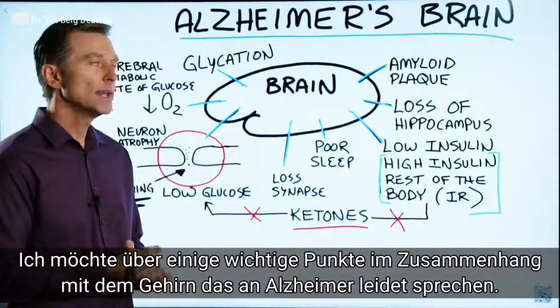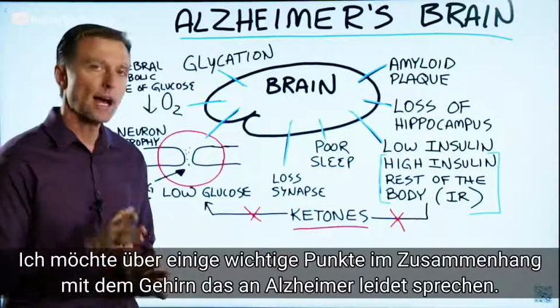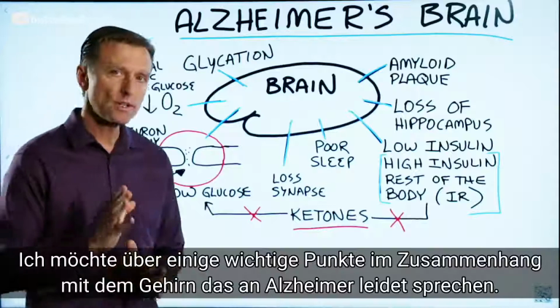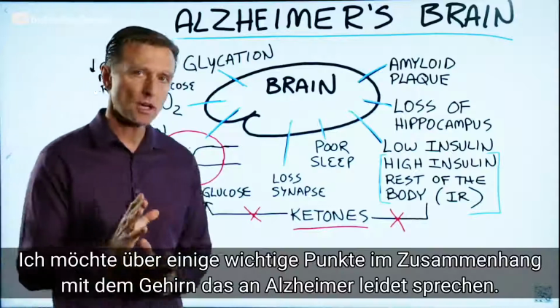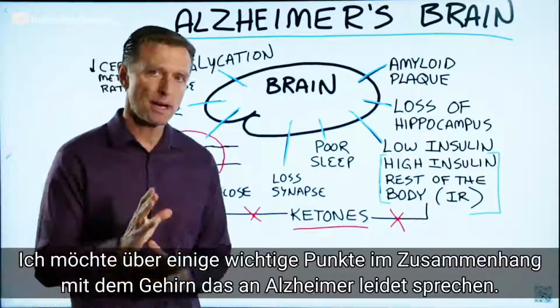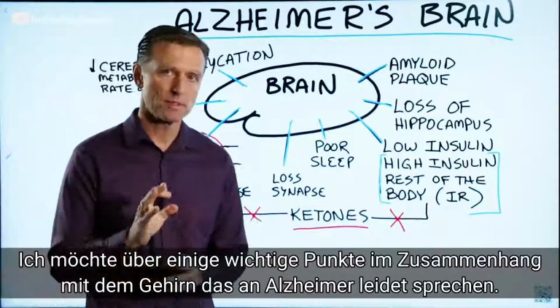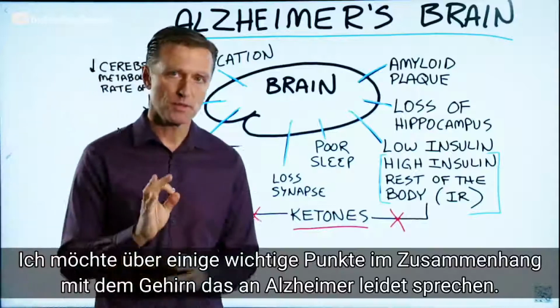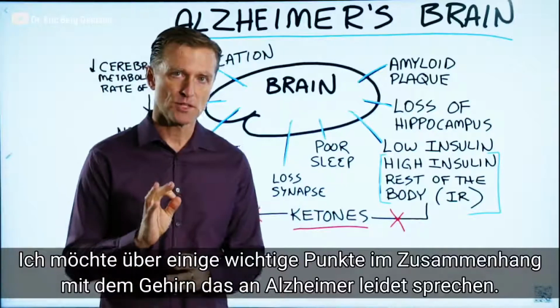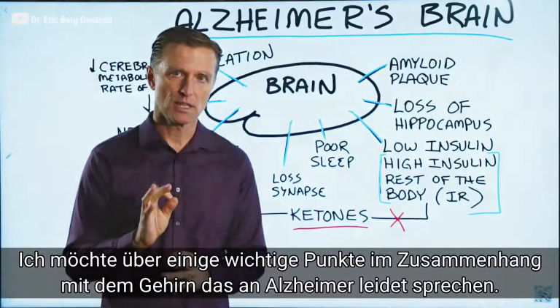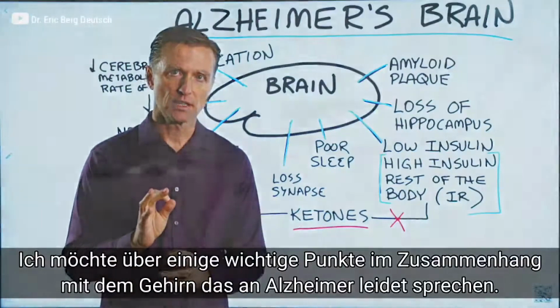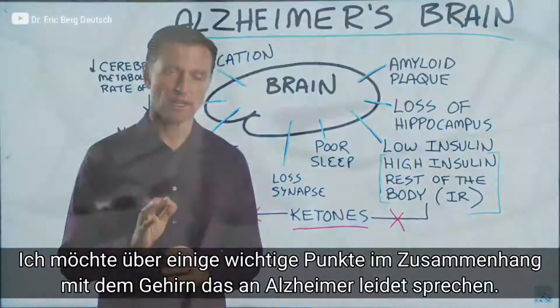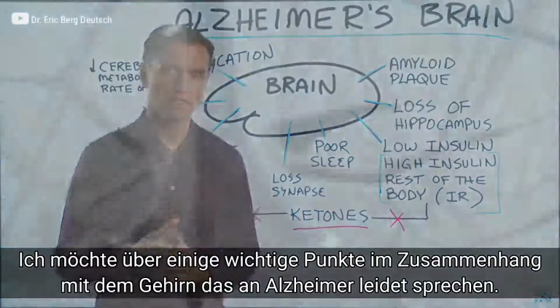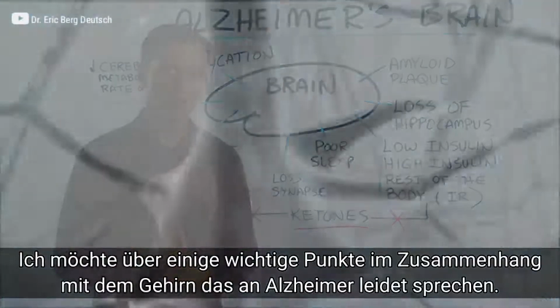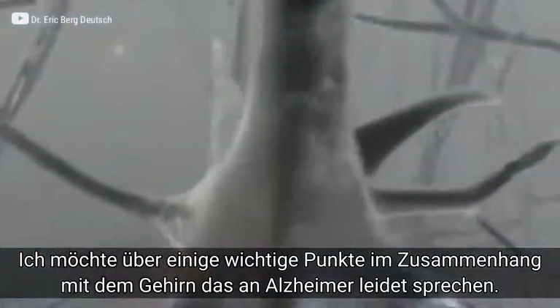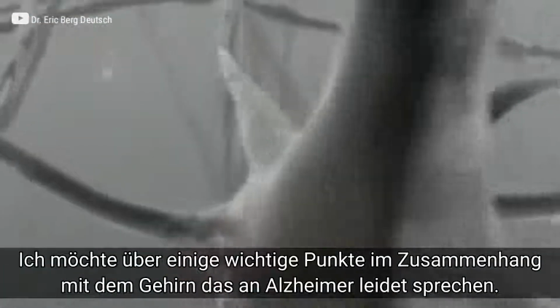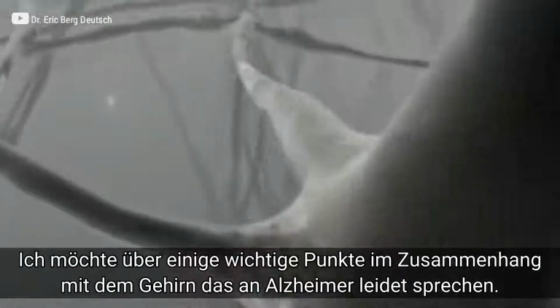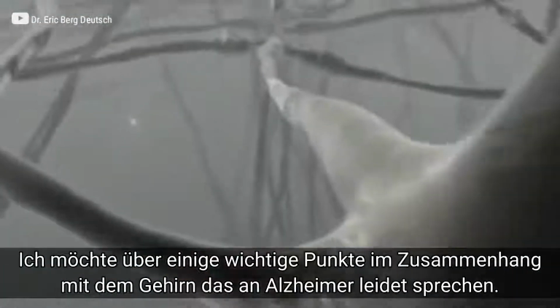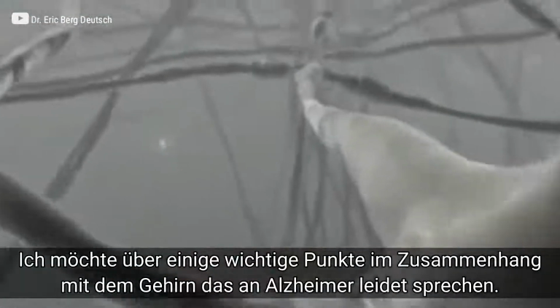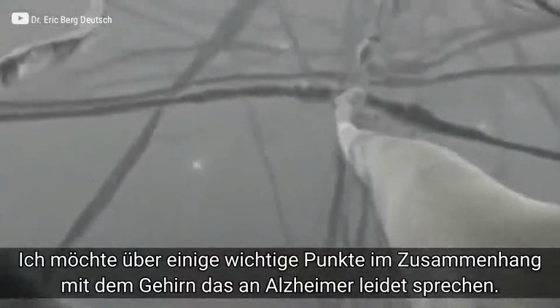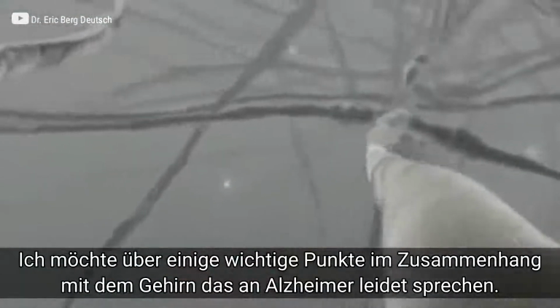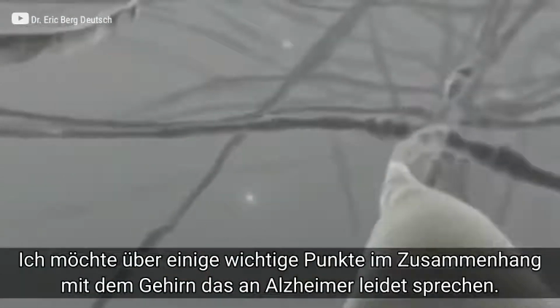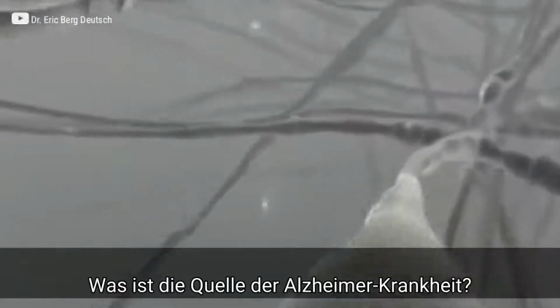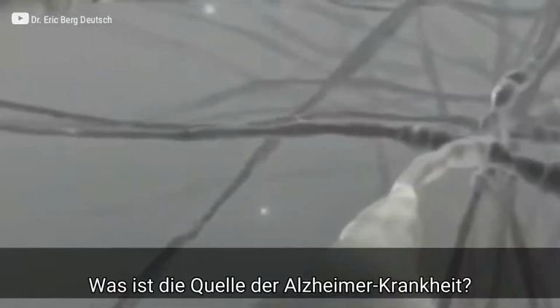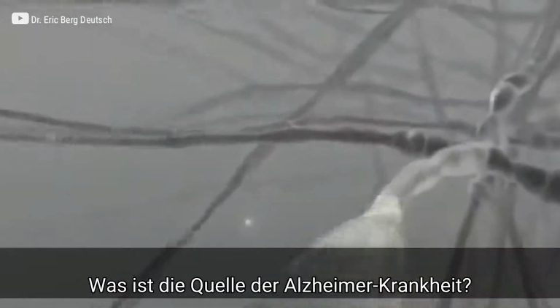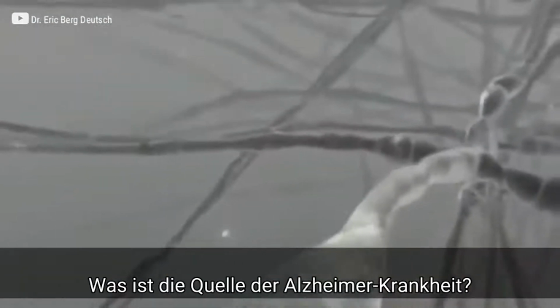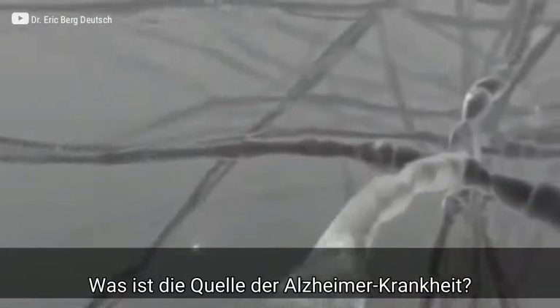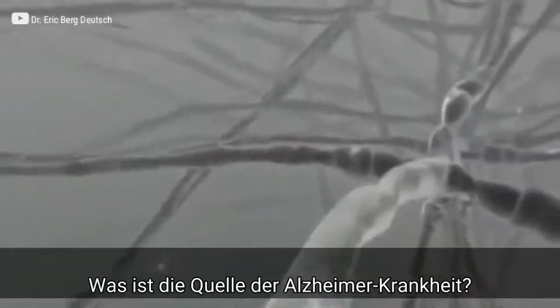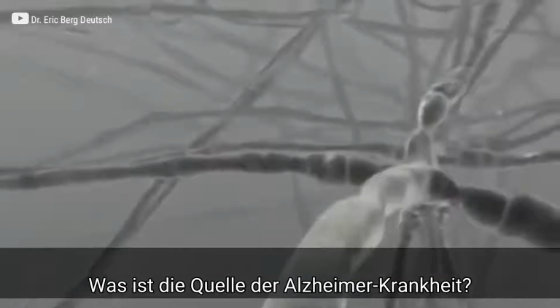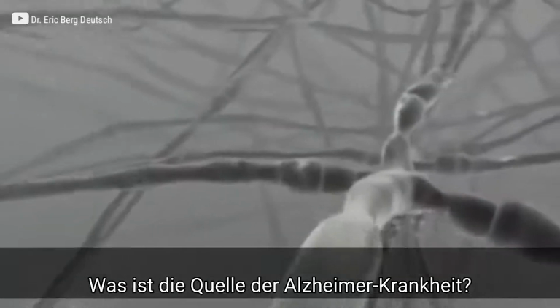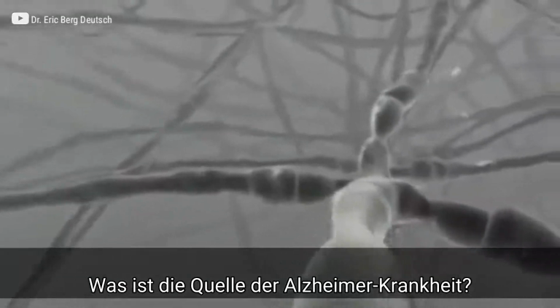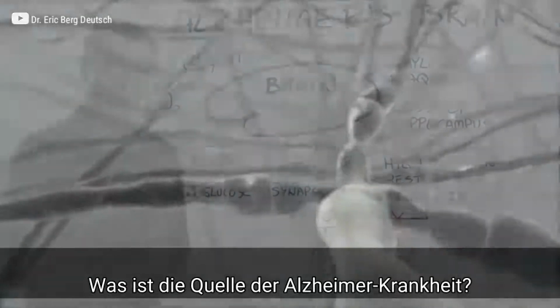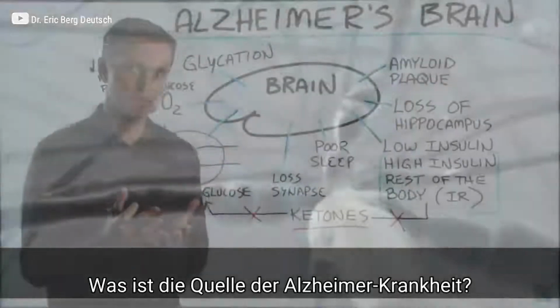I want to talk about some interesting things related to an Alzheimer's brain. What is the essence of Alzheimer's?